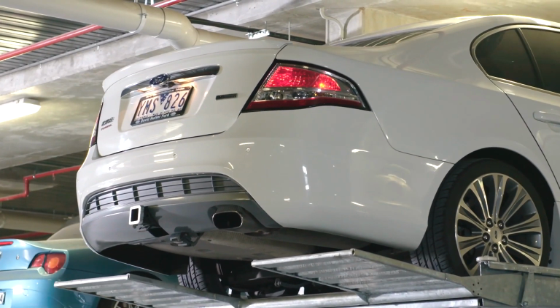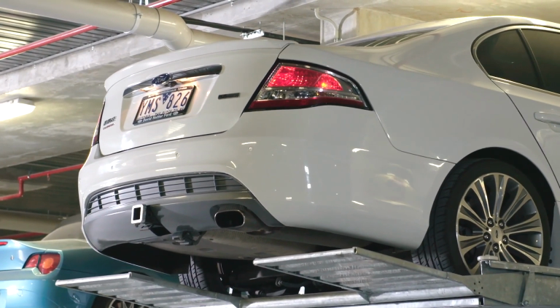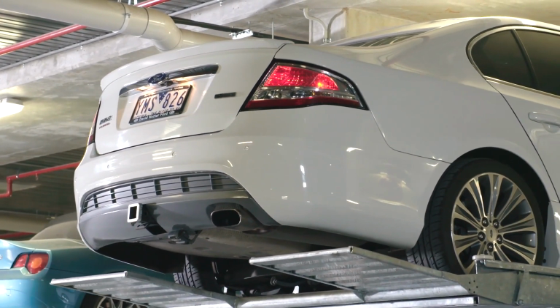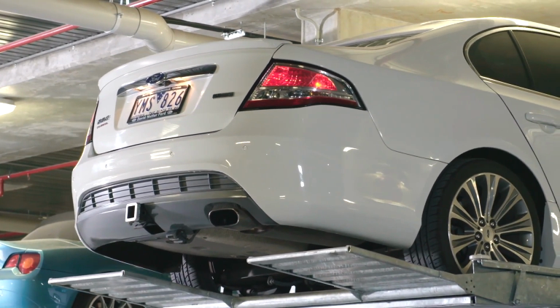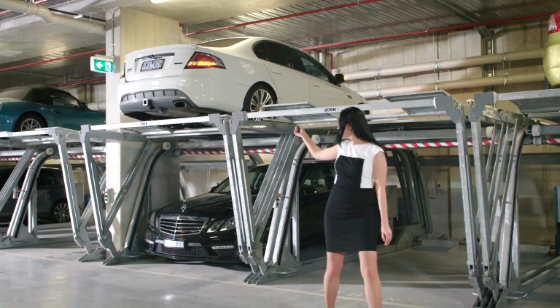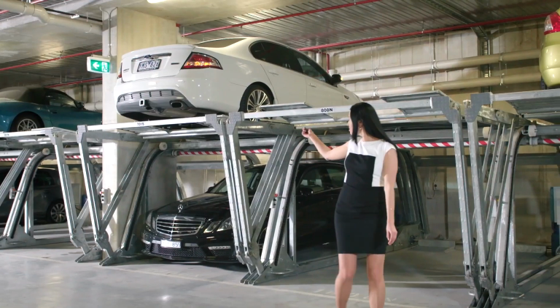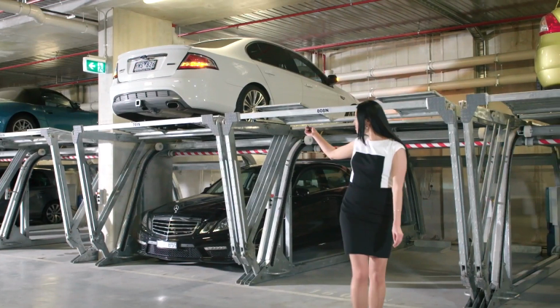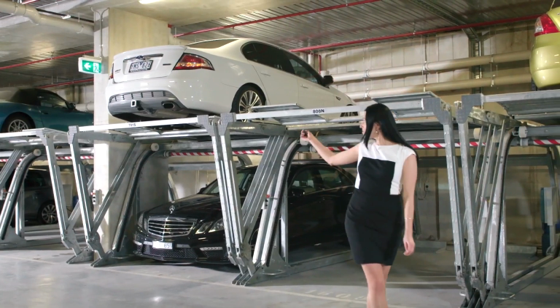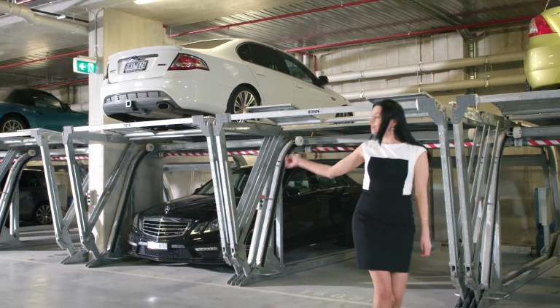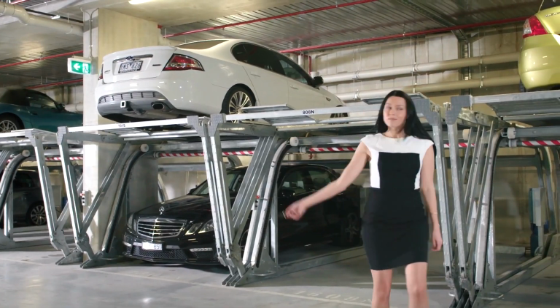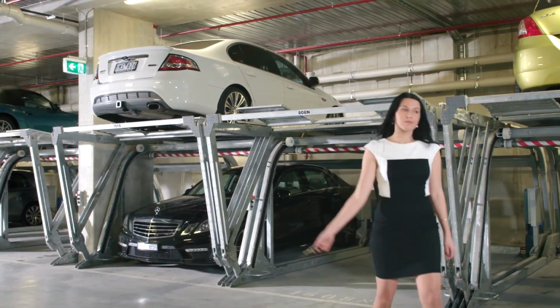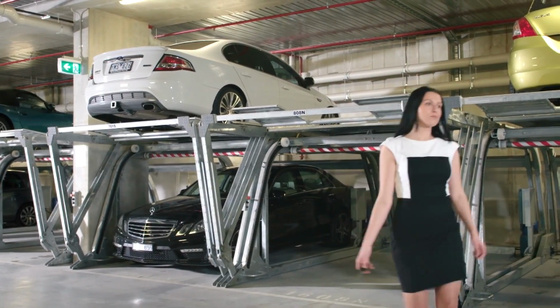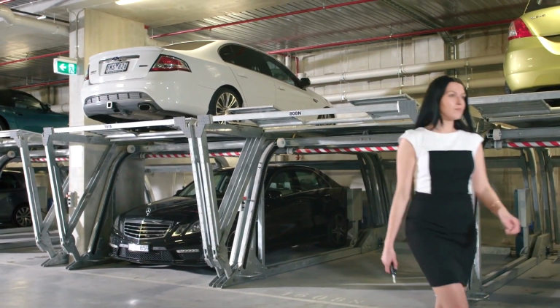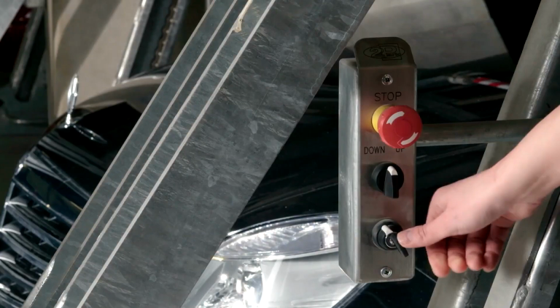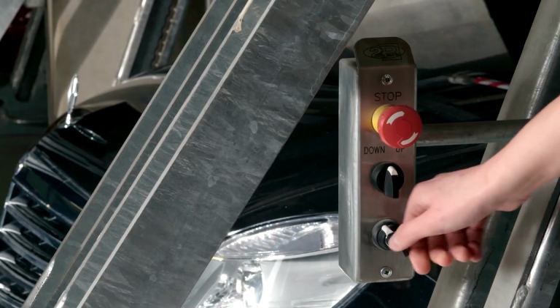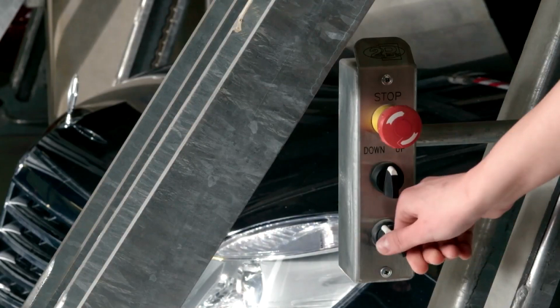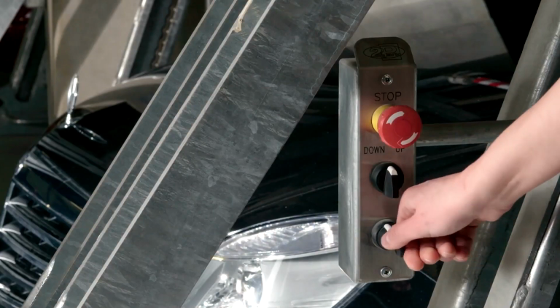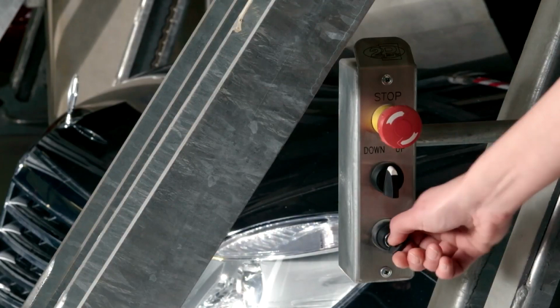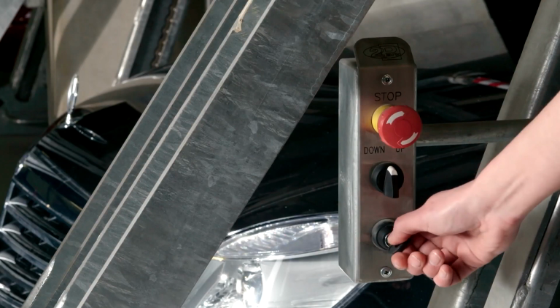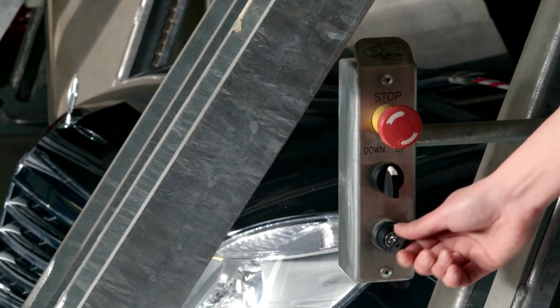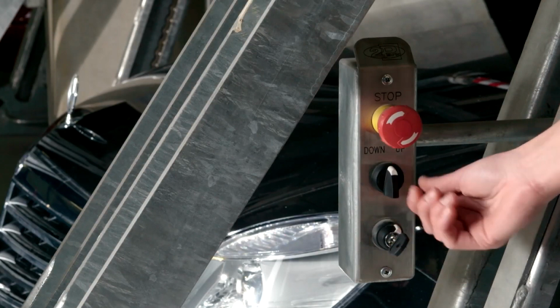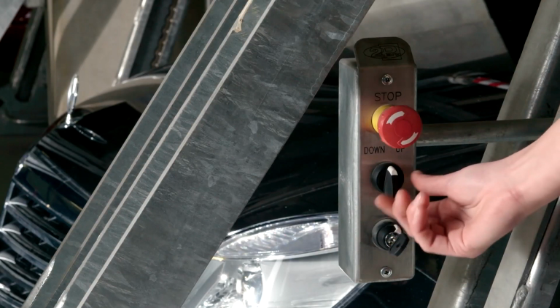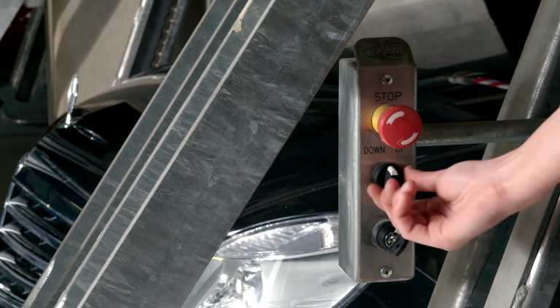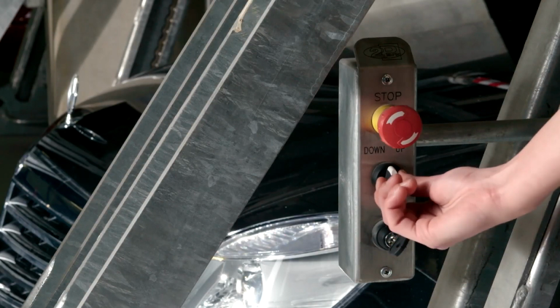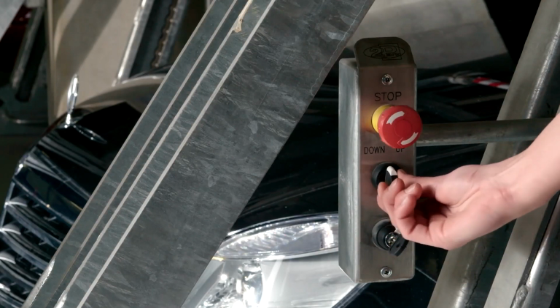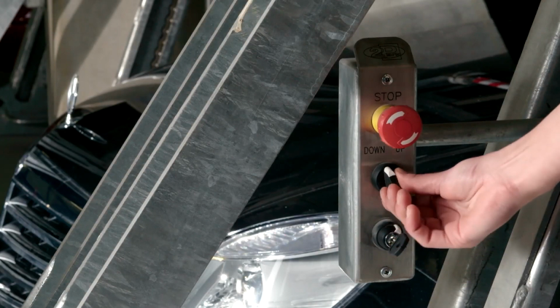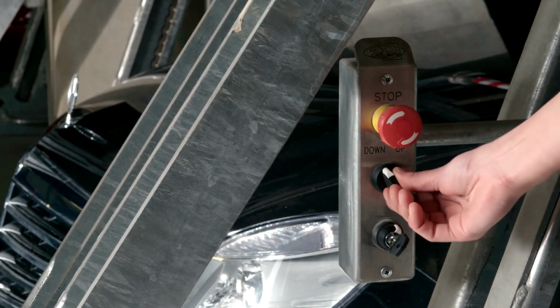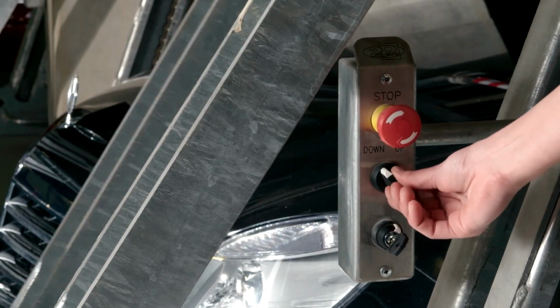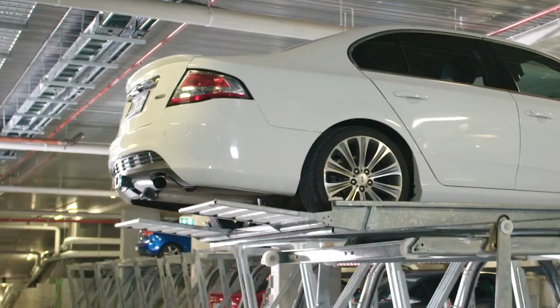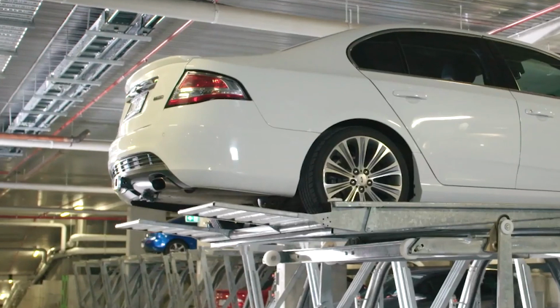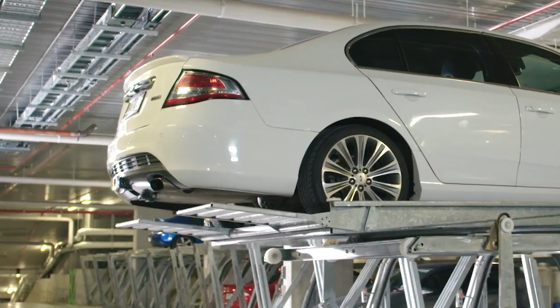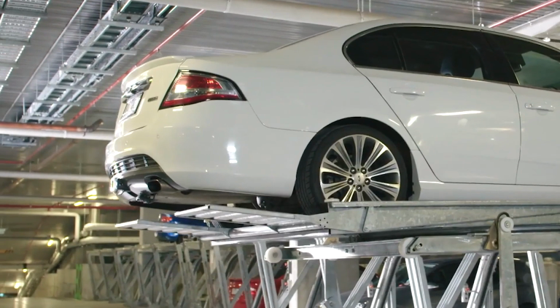So next time you're stressed about finding a parking spot, remember that the Evolution Parking System has room for two!